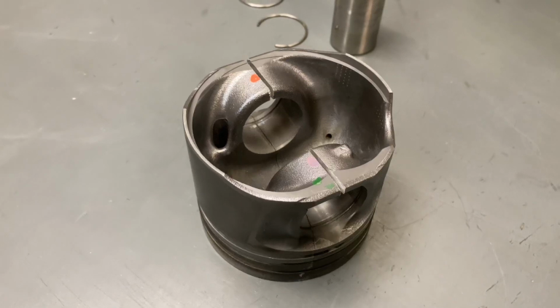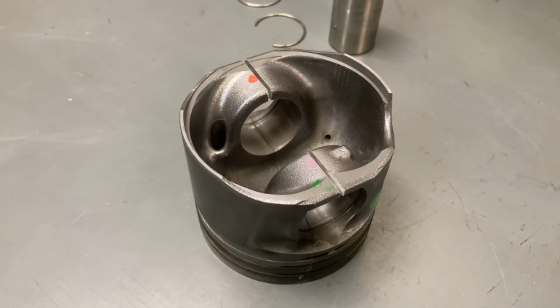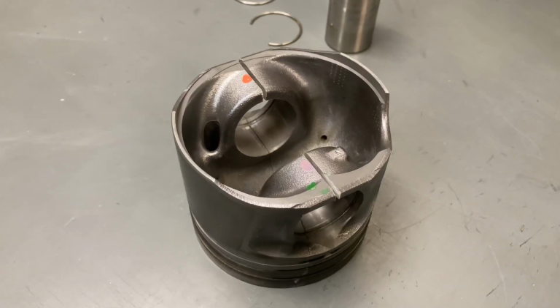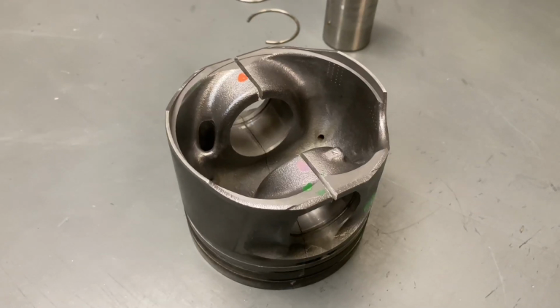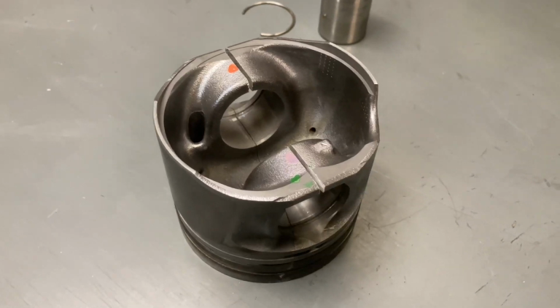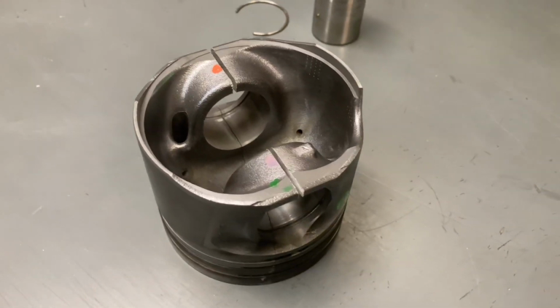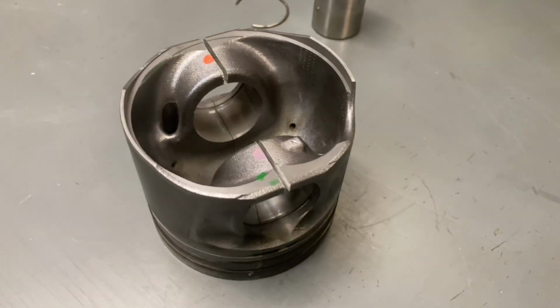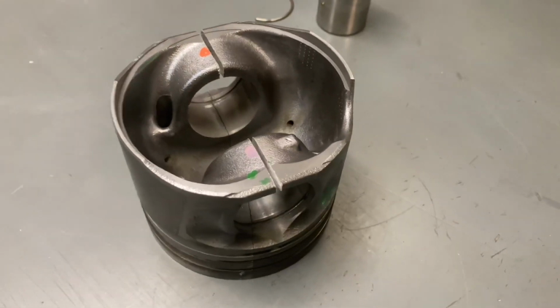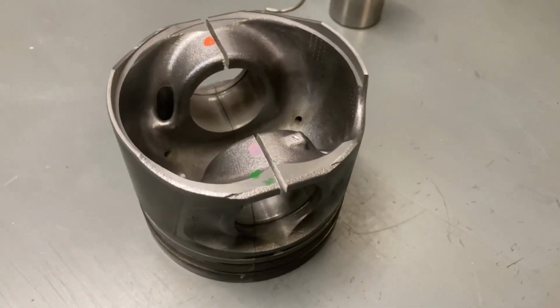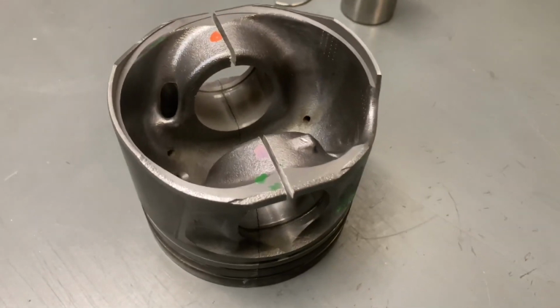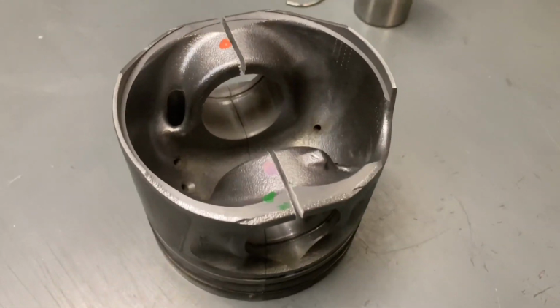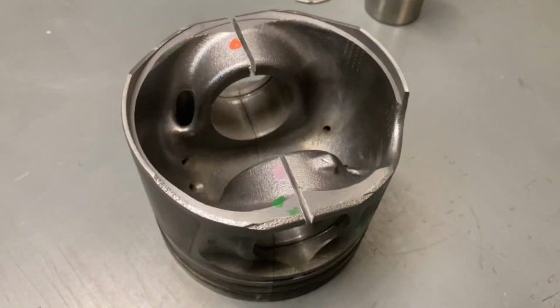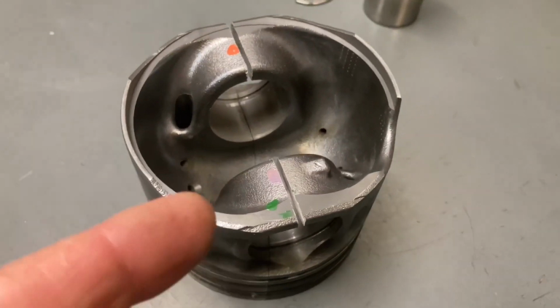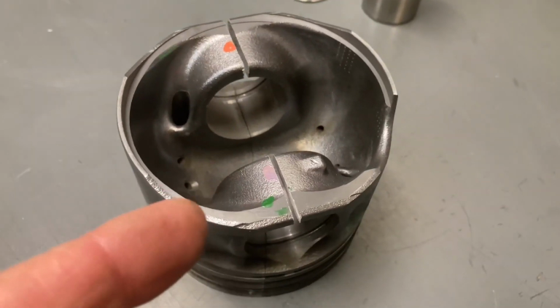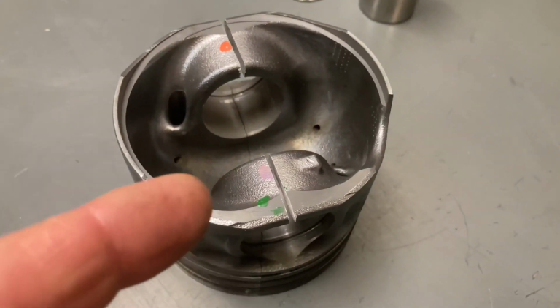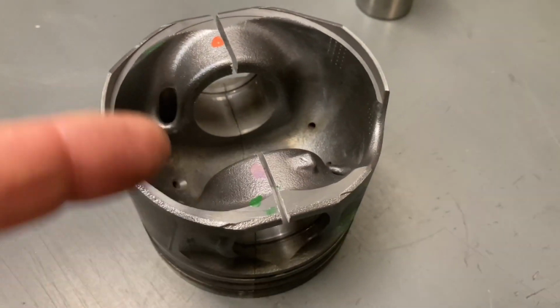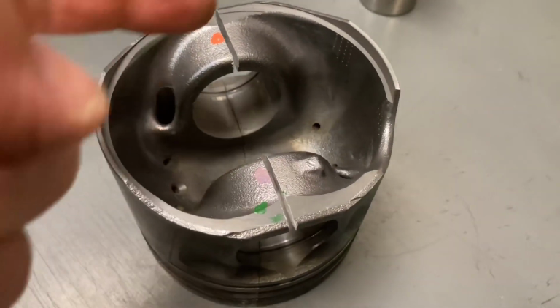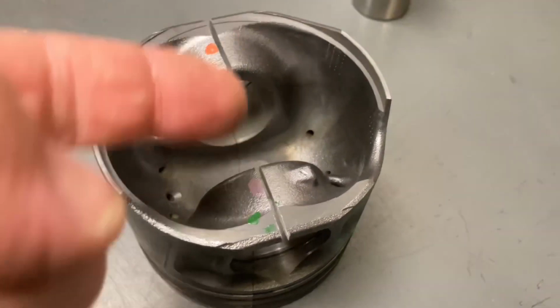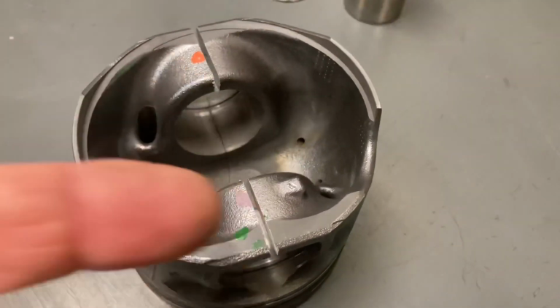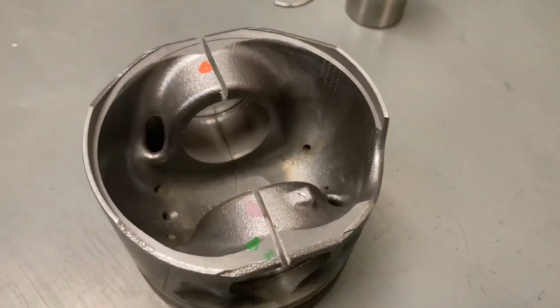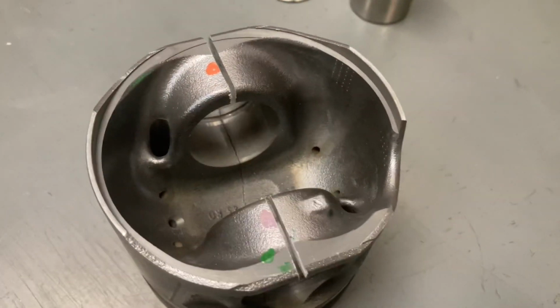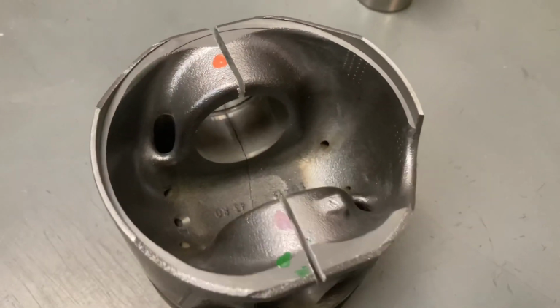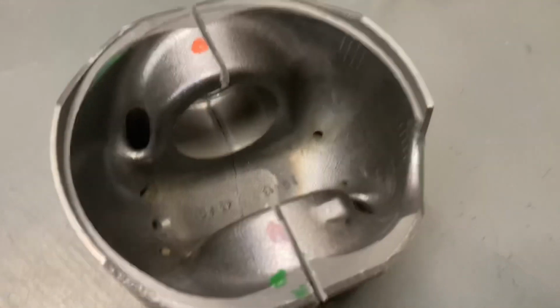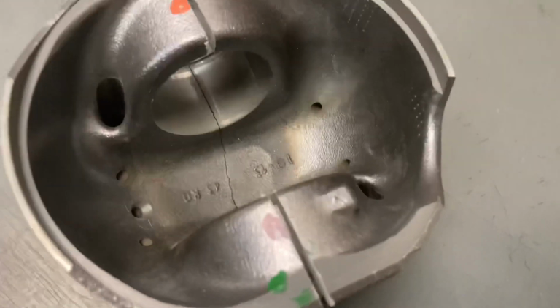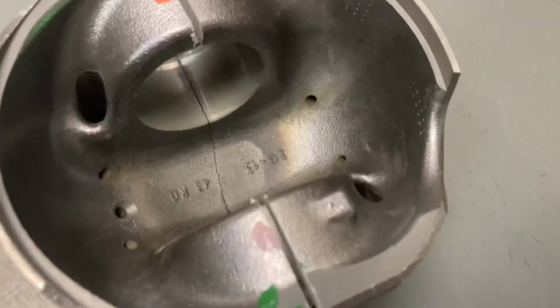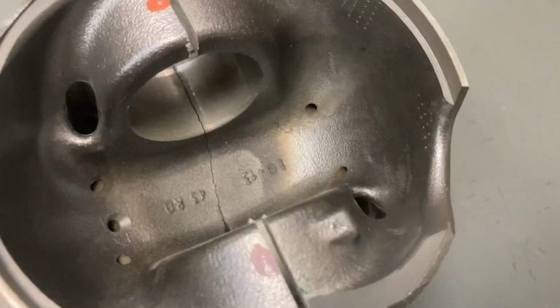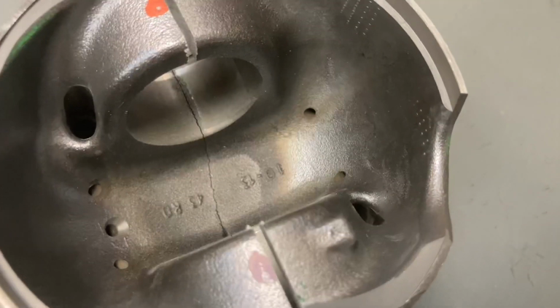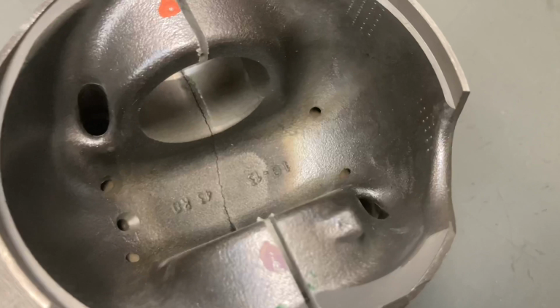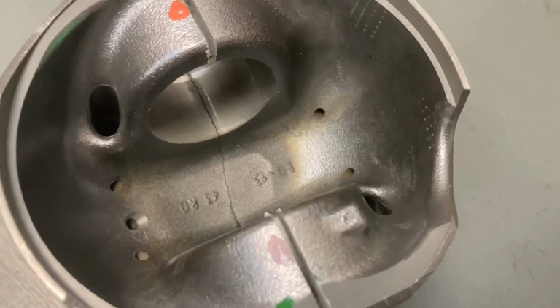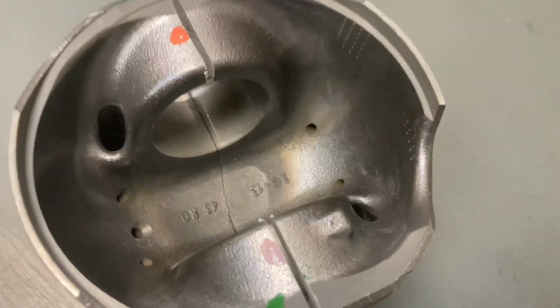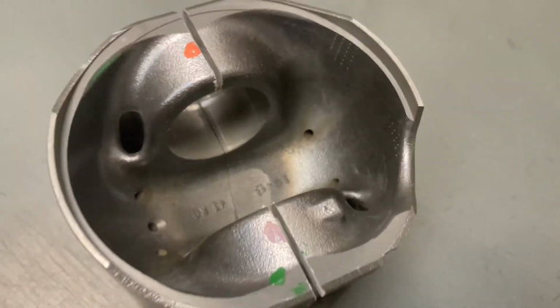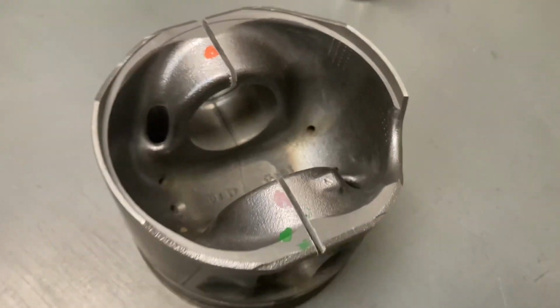Hey guys, Anthony, 4x4 Diesel. We've got a cracked piston — we've just finished cutting it and we're going to open it up and have a look inside.